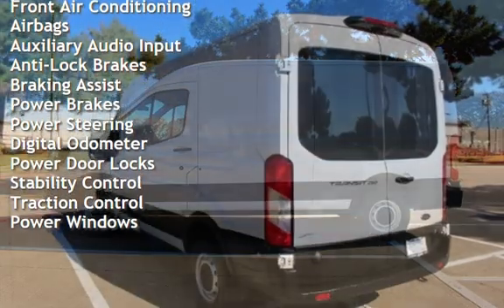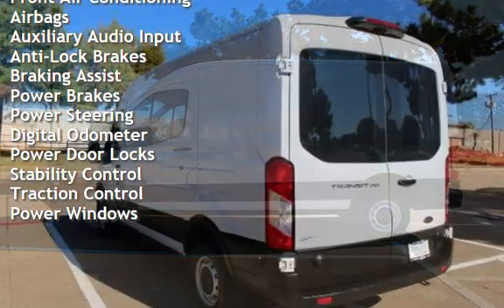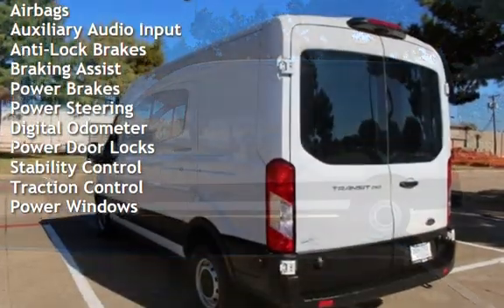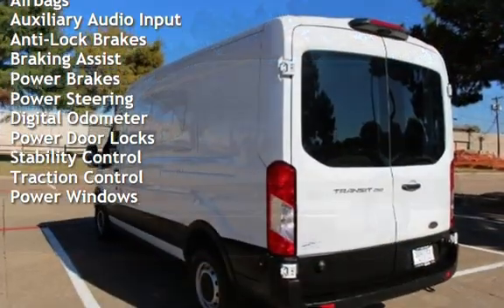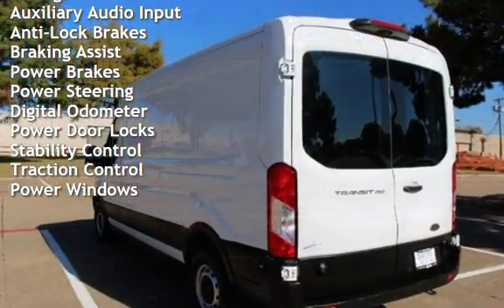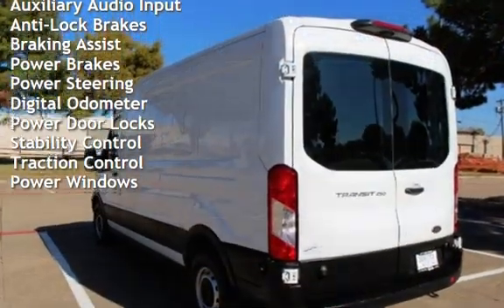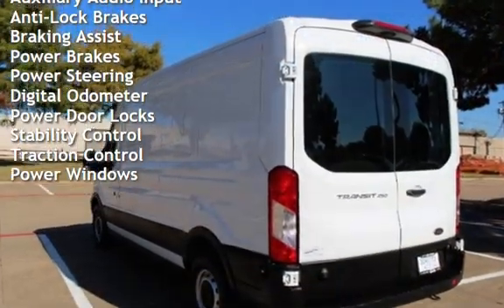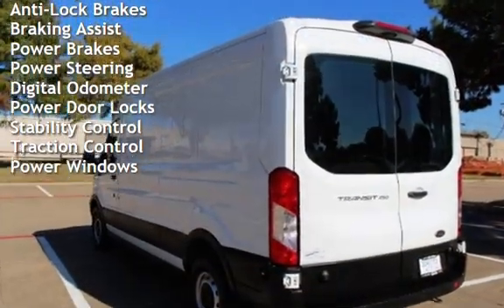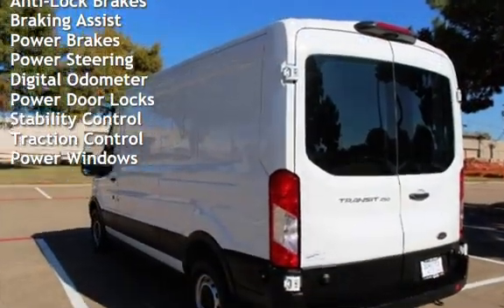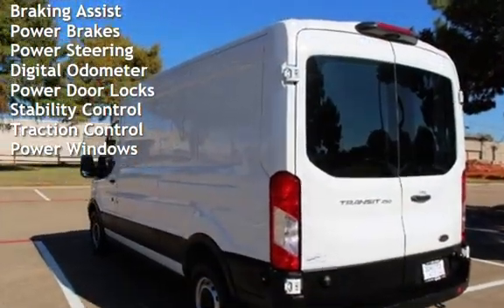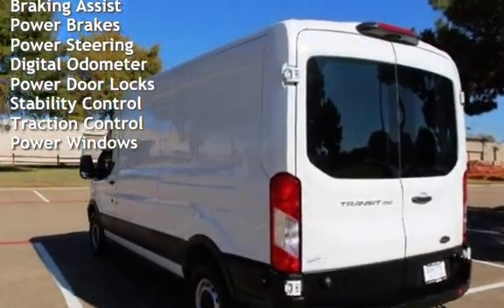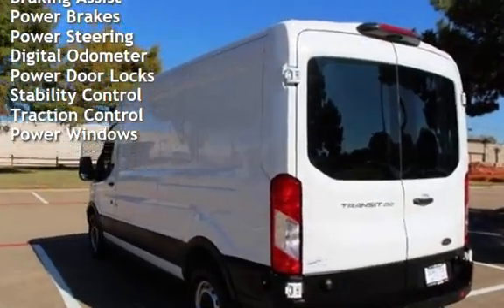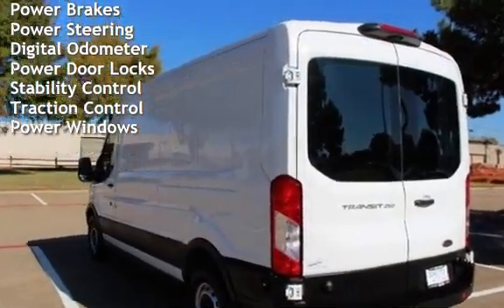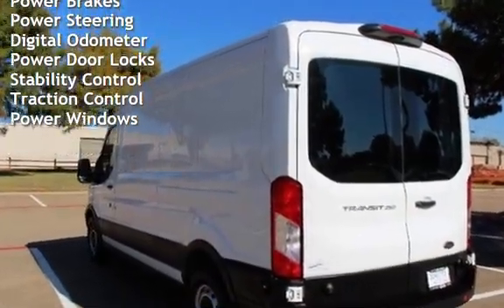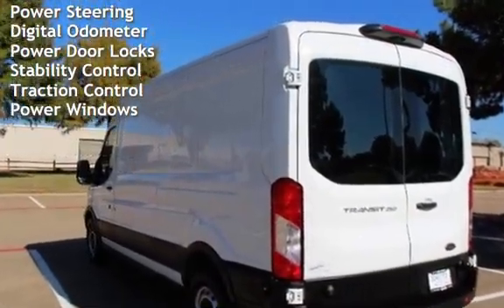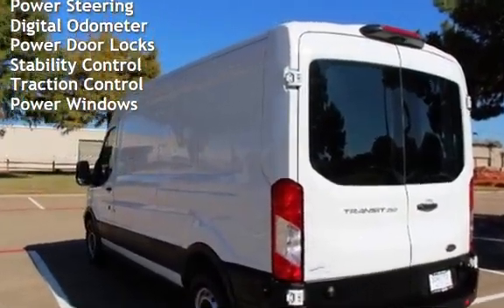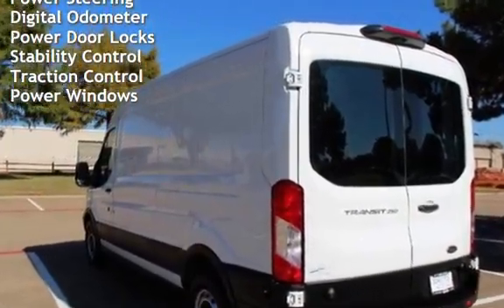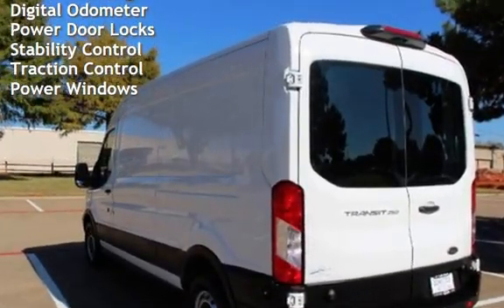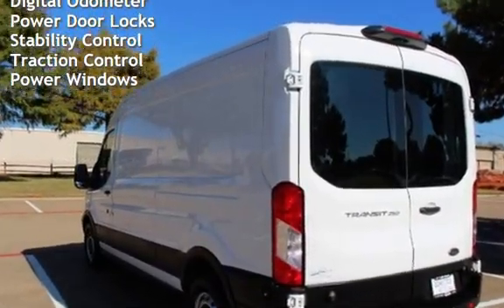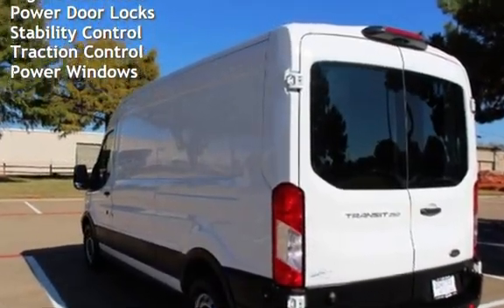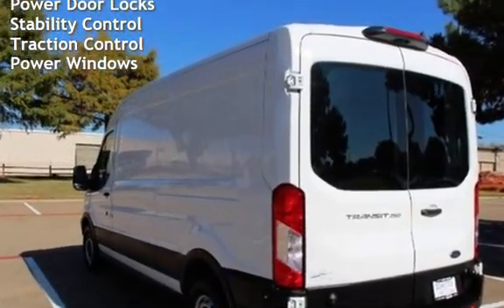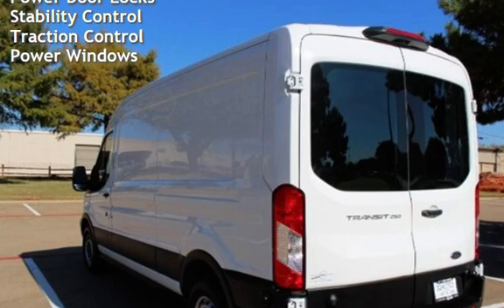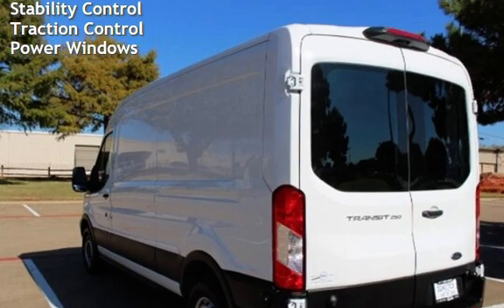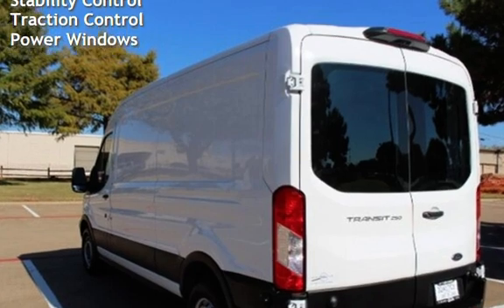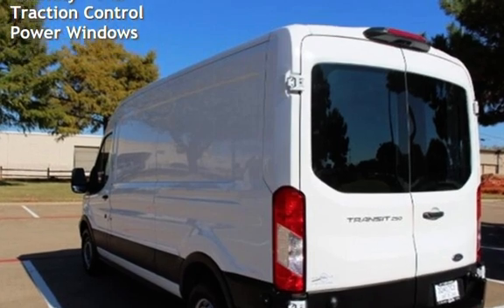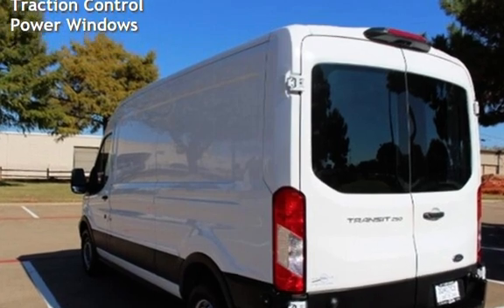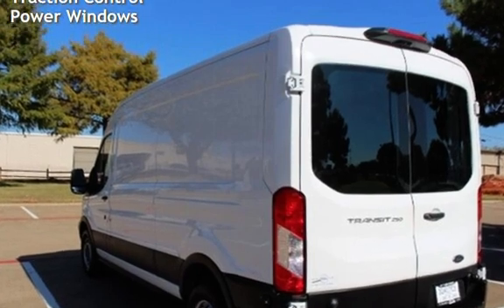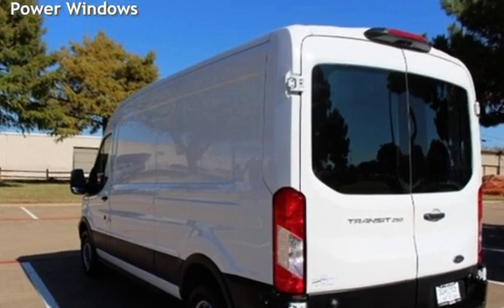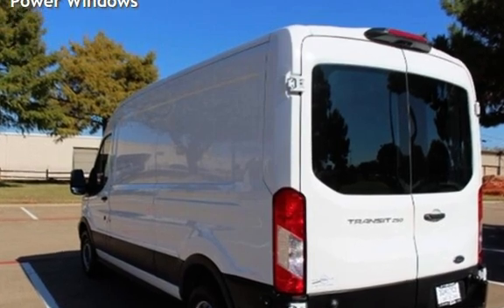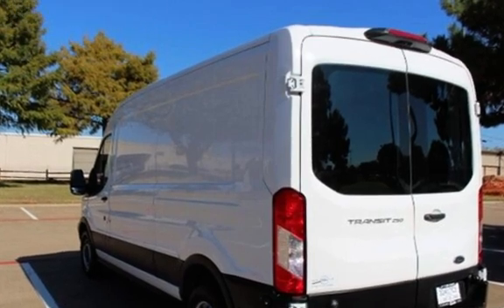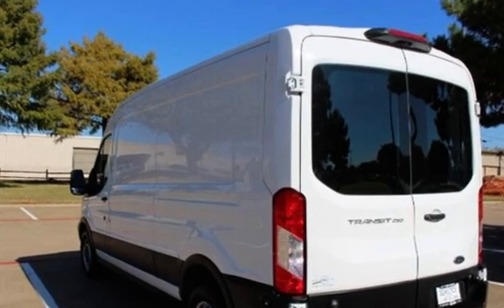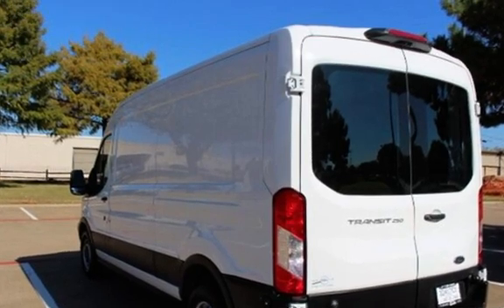Additional features include power steering, digital odometer, power door locks, stability control, traction control, and power windows.